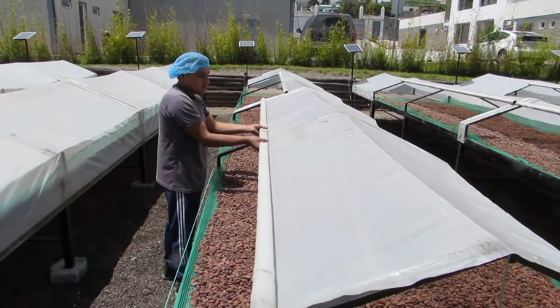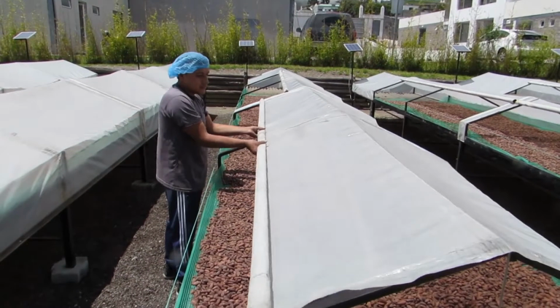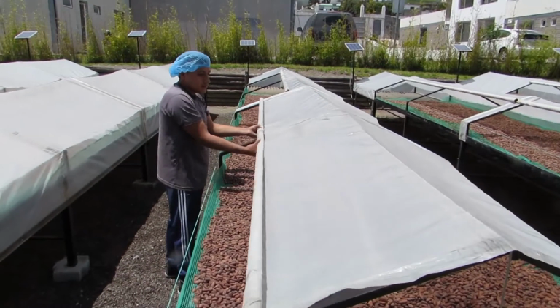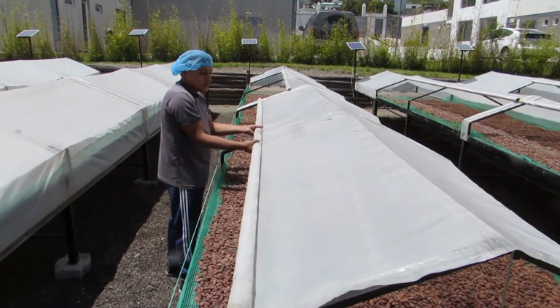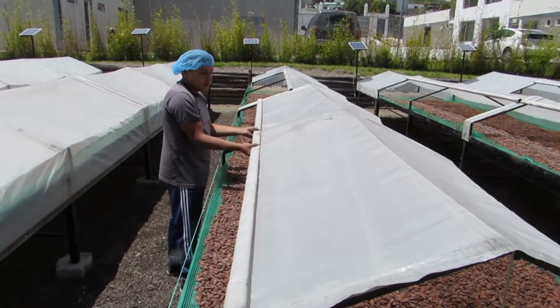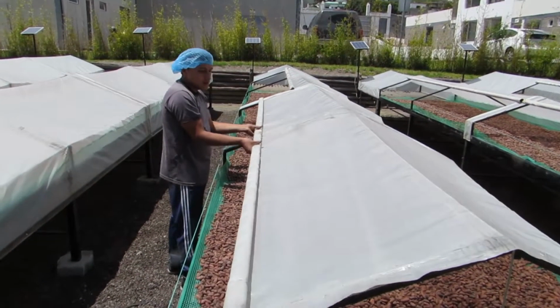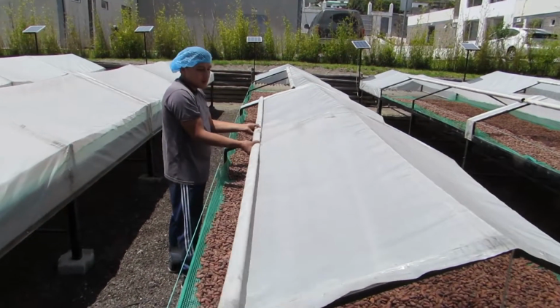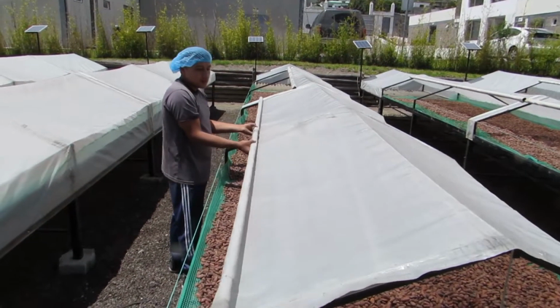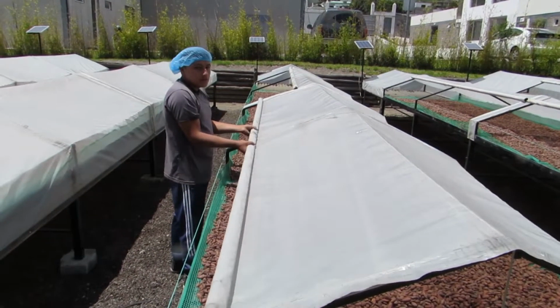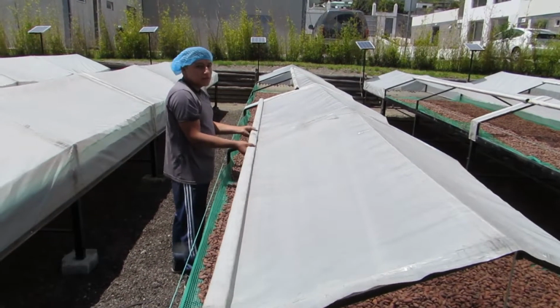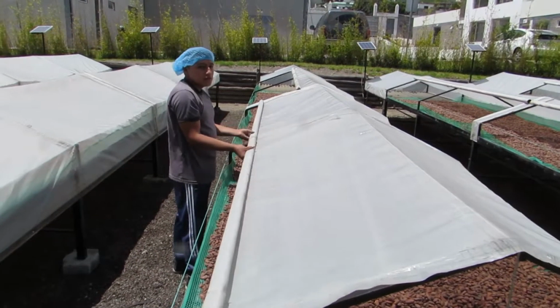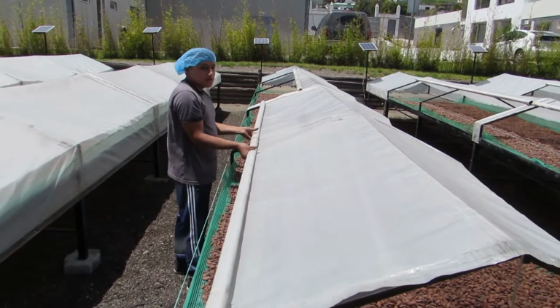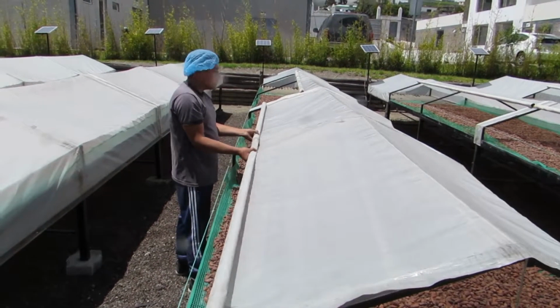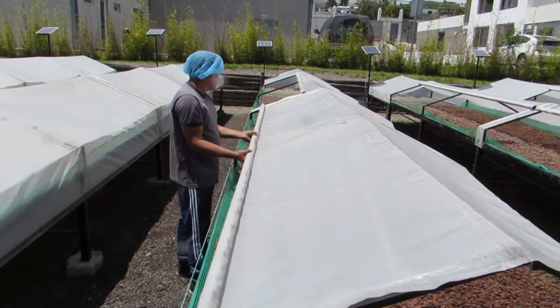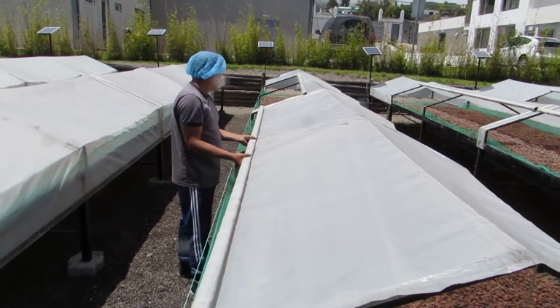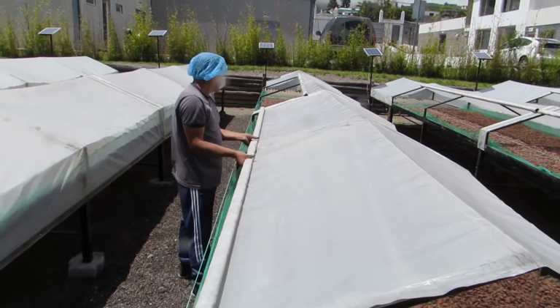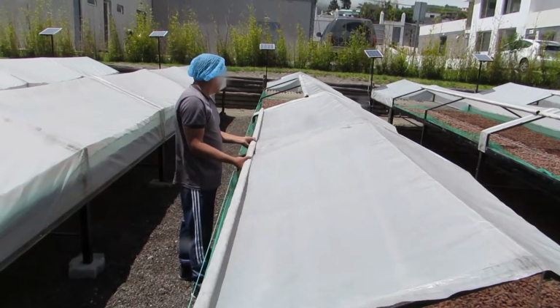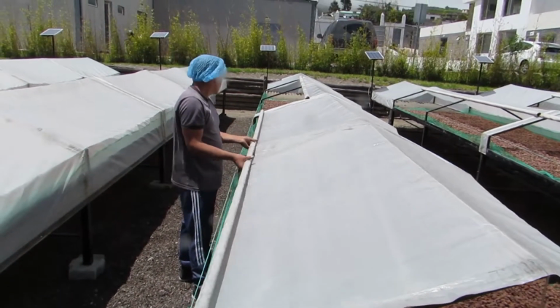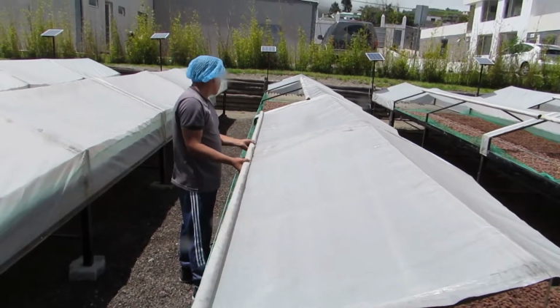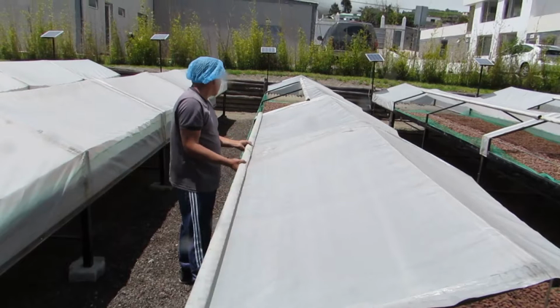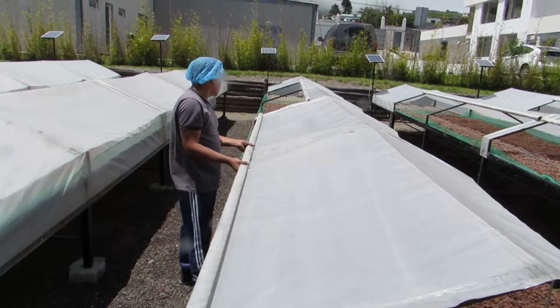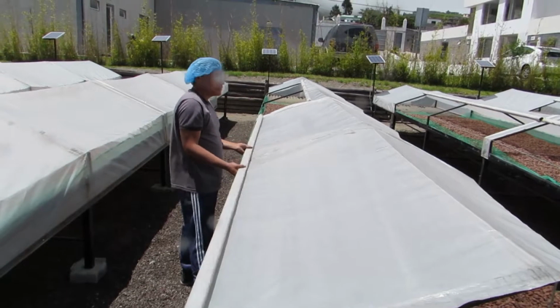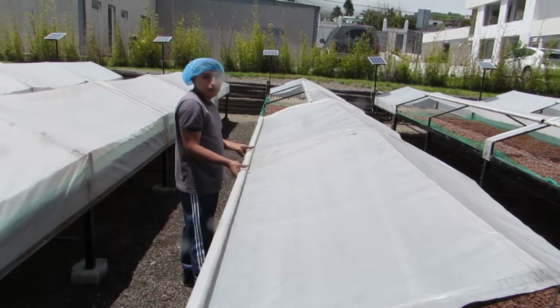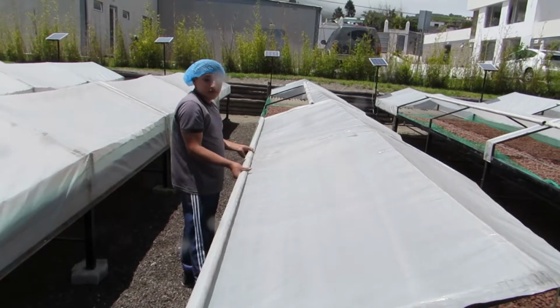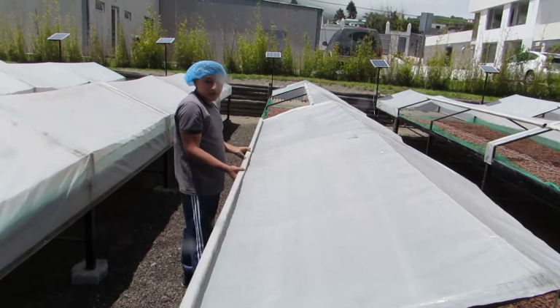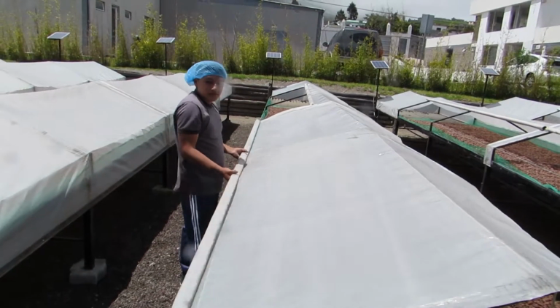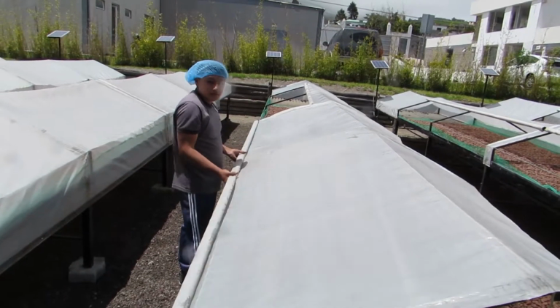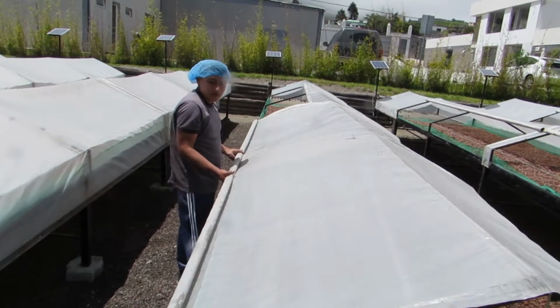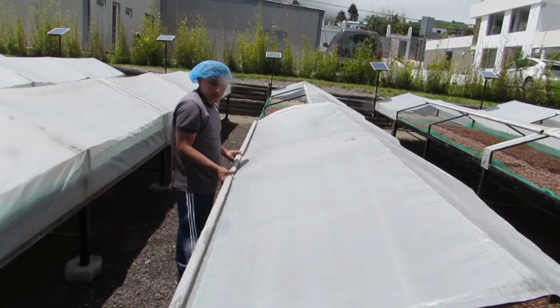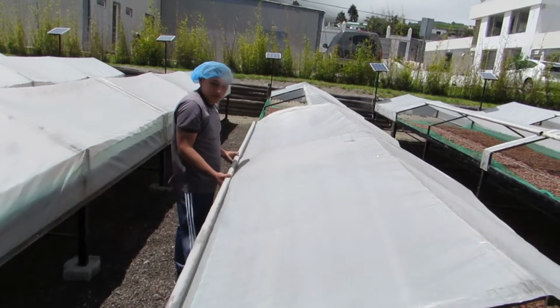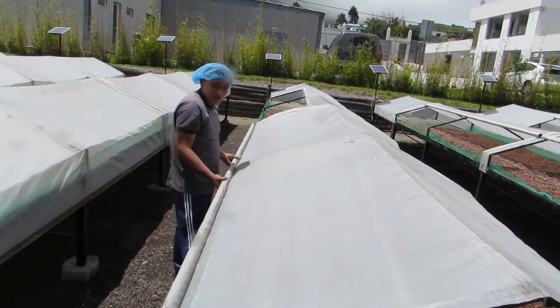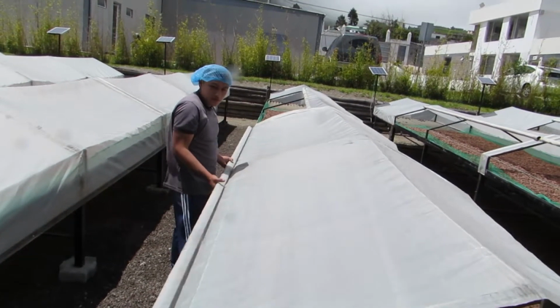Now that the beans have been turned, it's time to close the tents for the day so they can continue drying.